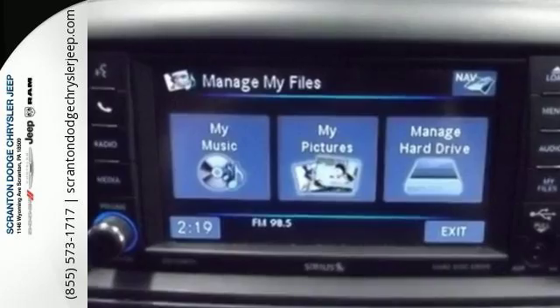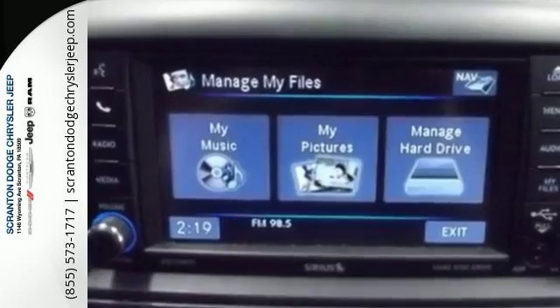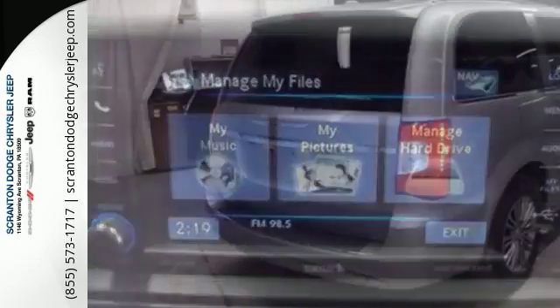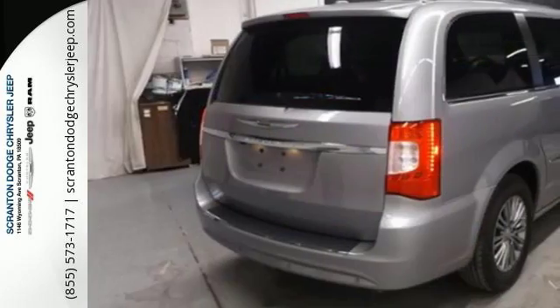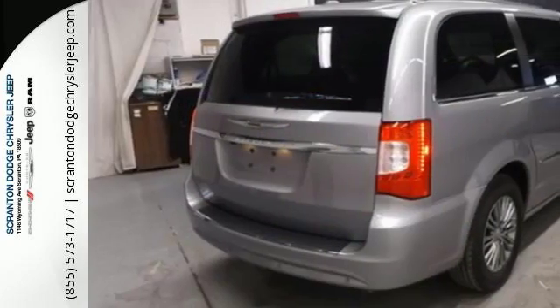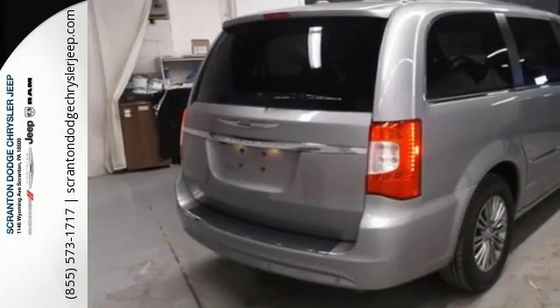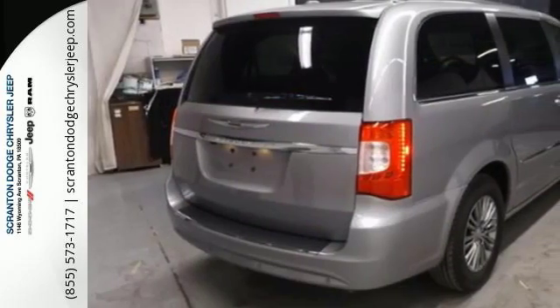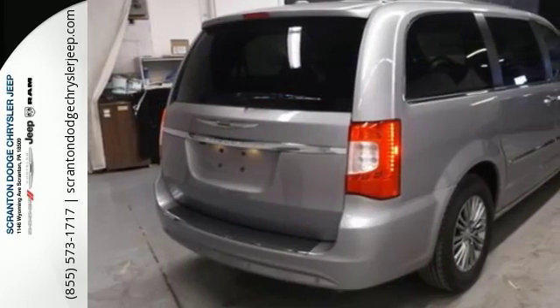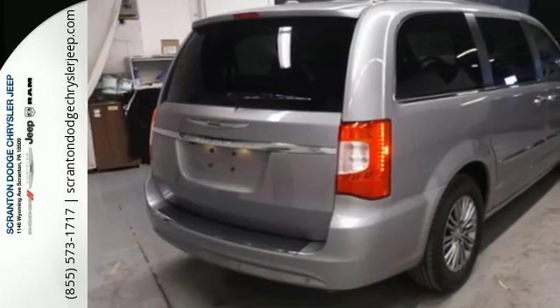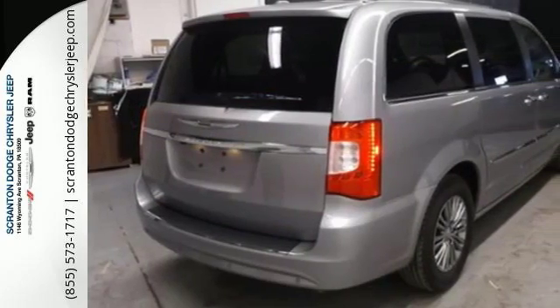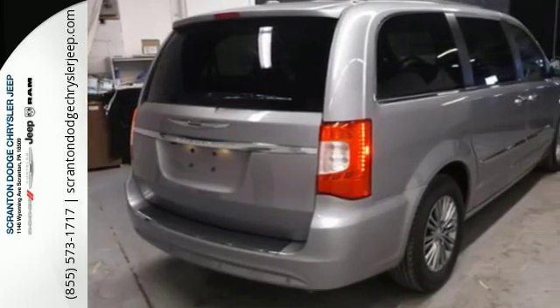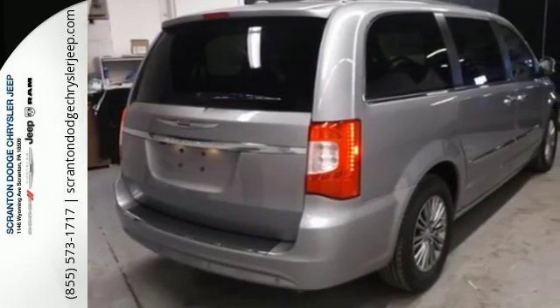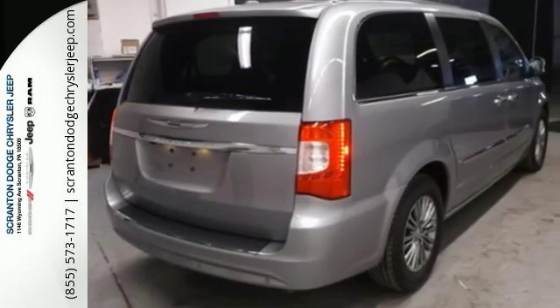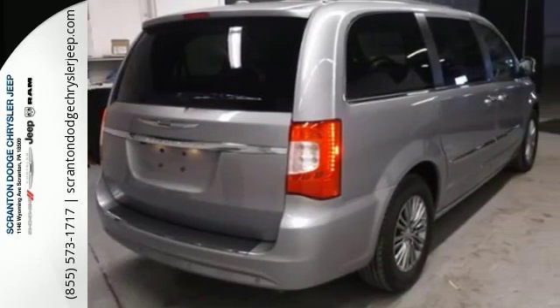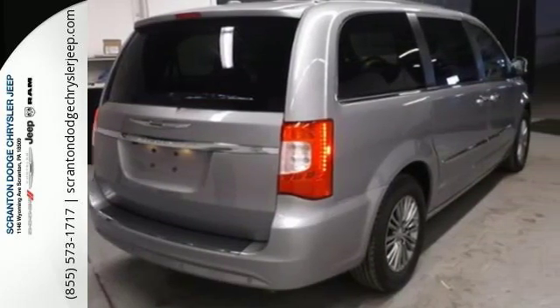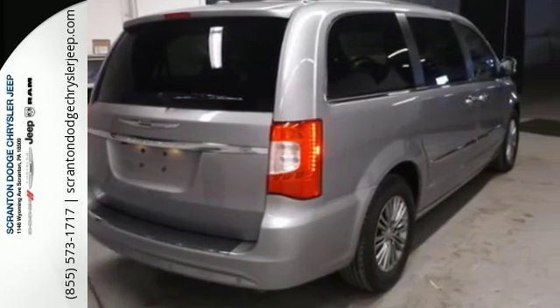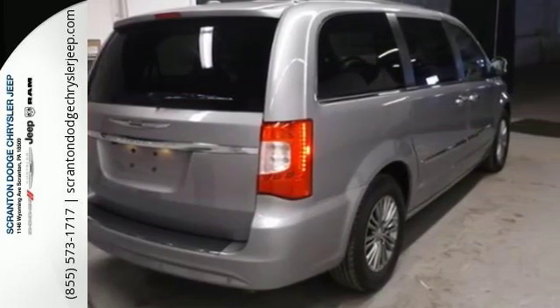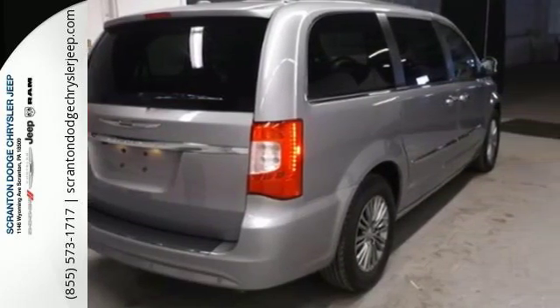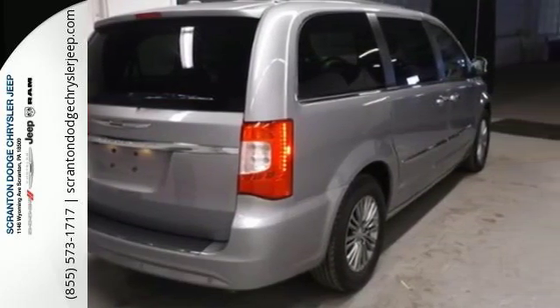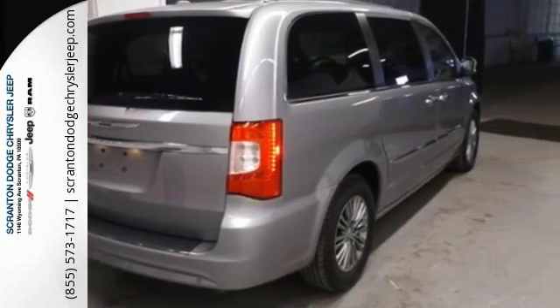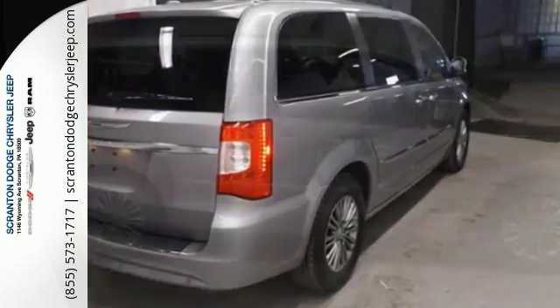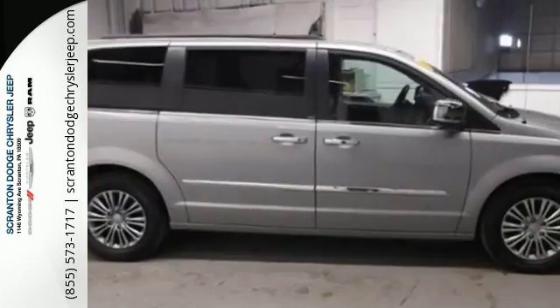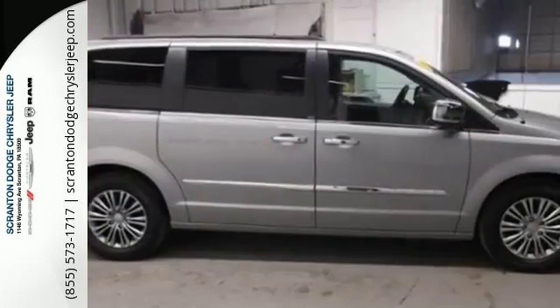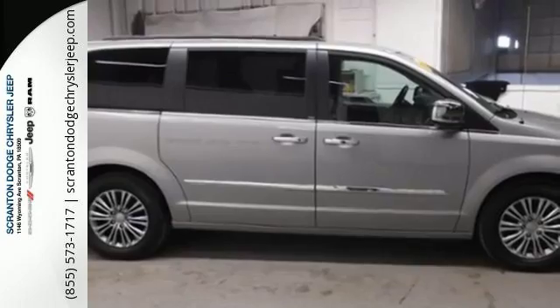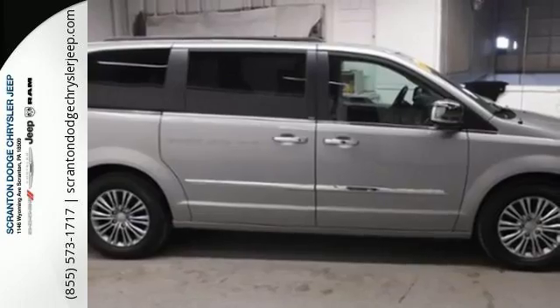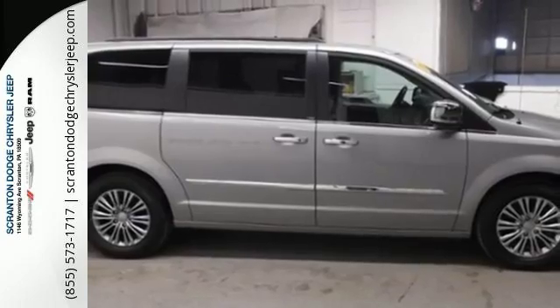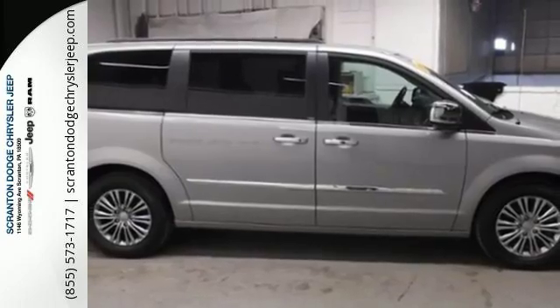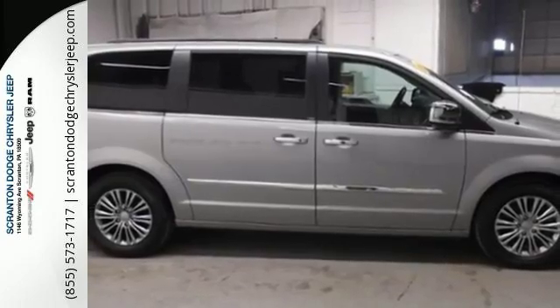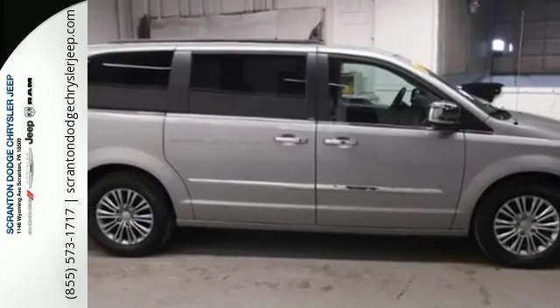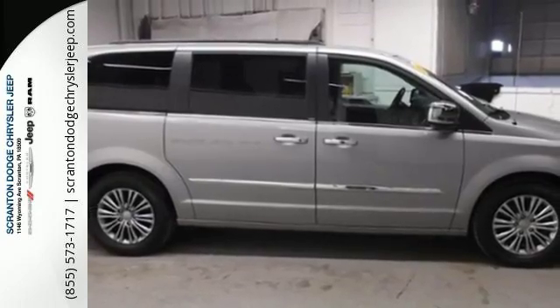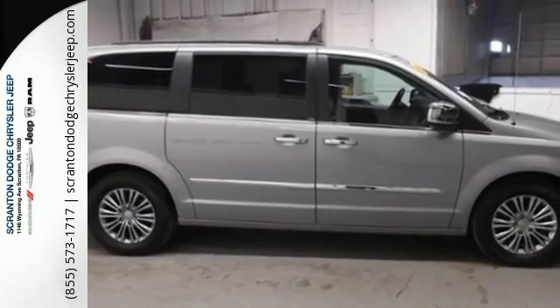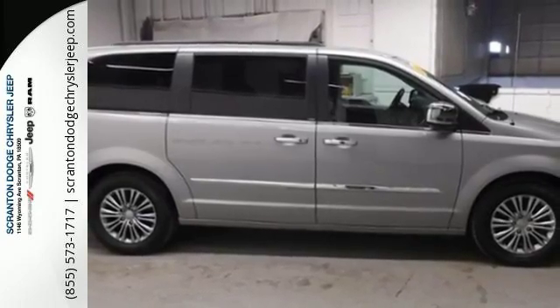Plus, enjoy true versatility with convenient stow-and-go seating. Feel safe and secure in this Chrysler Town & Country today.